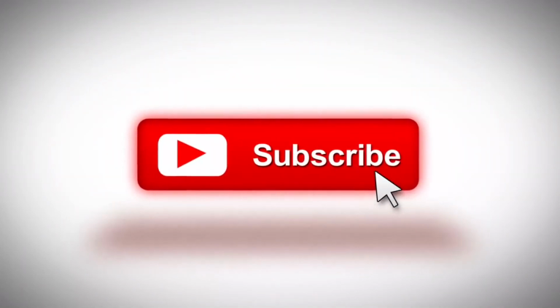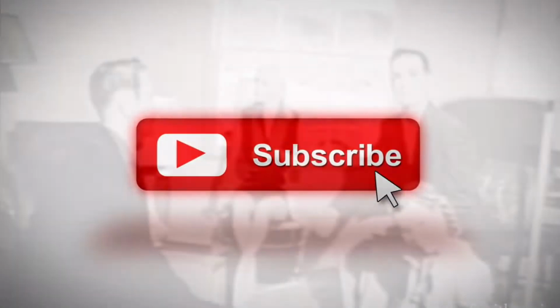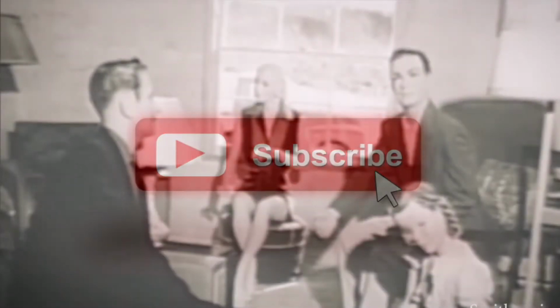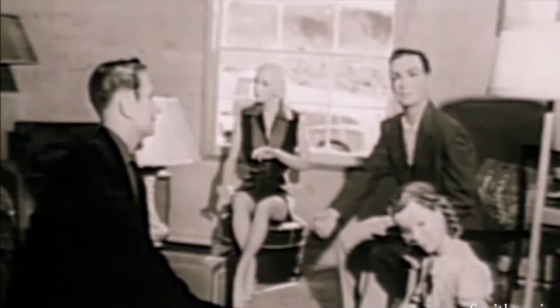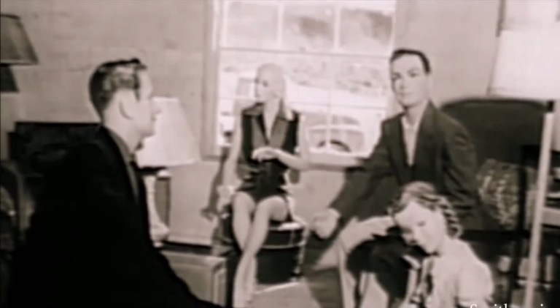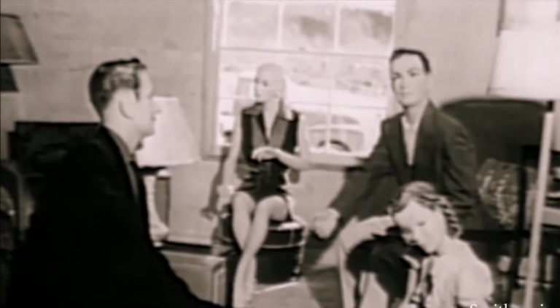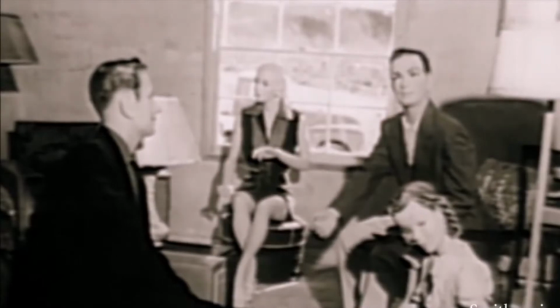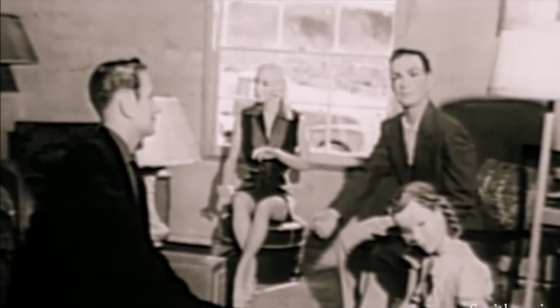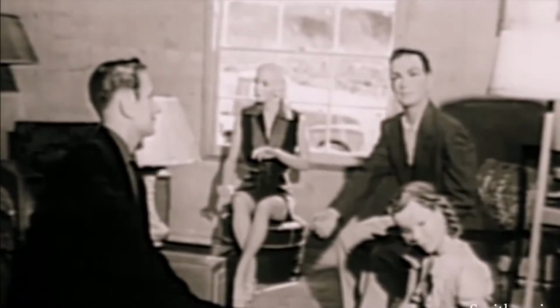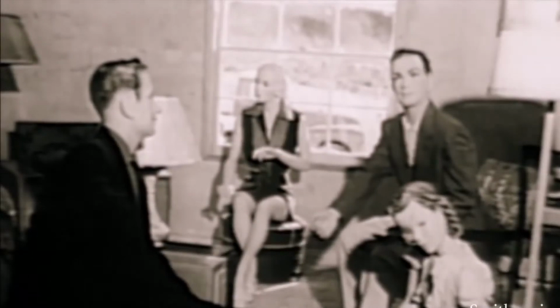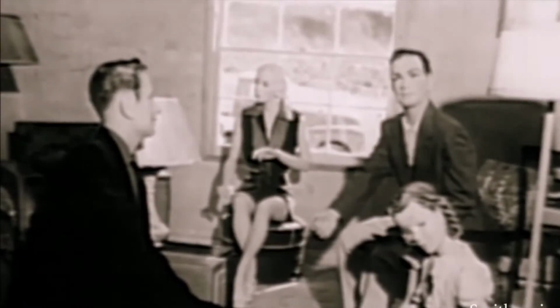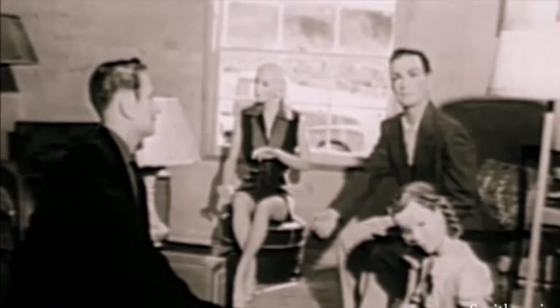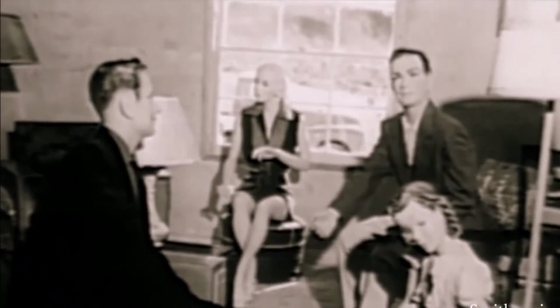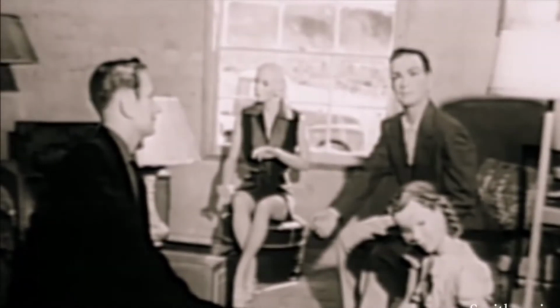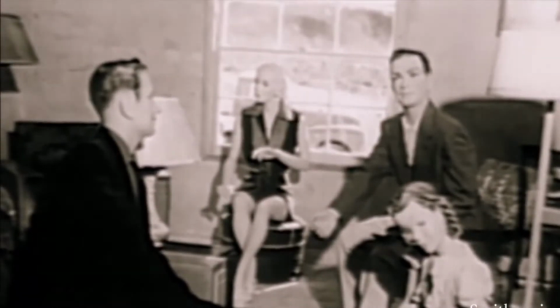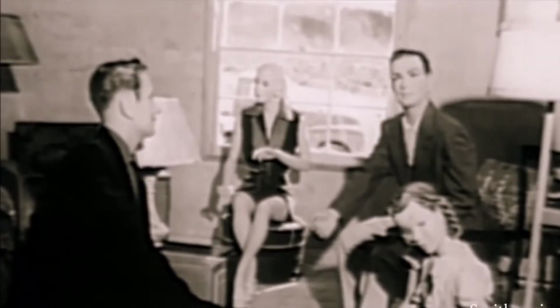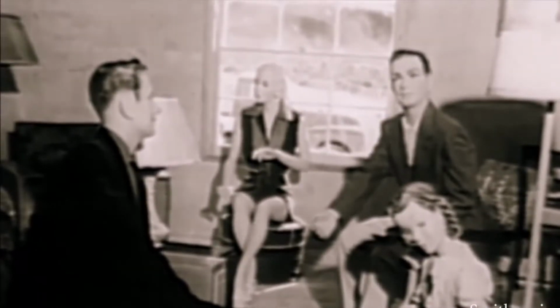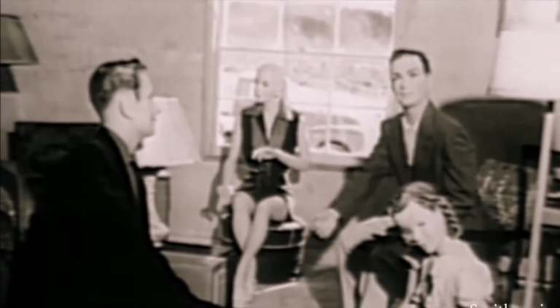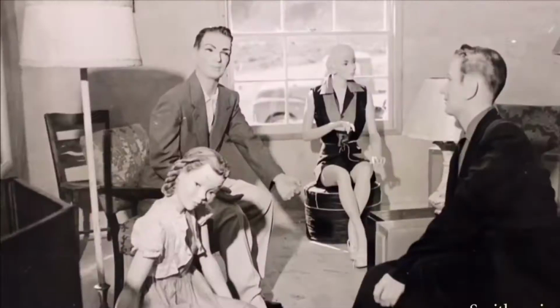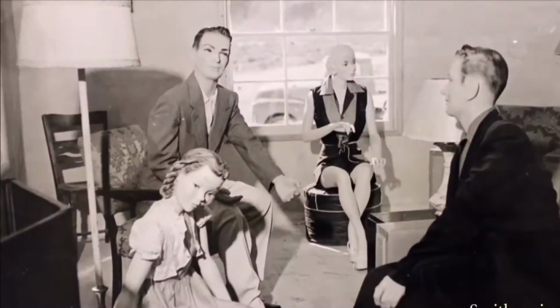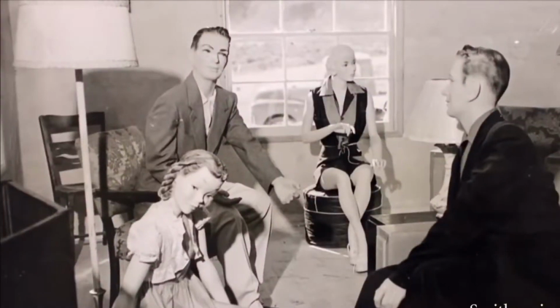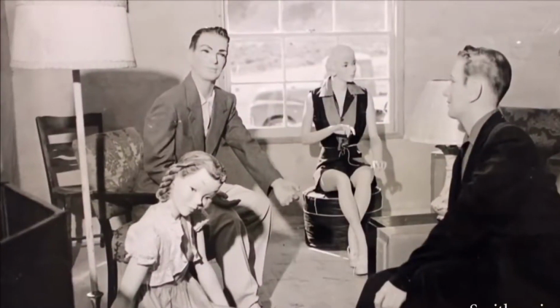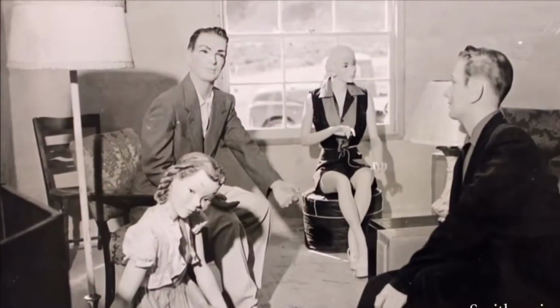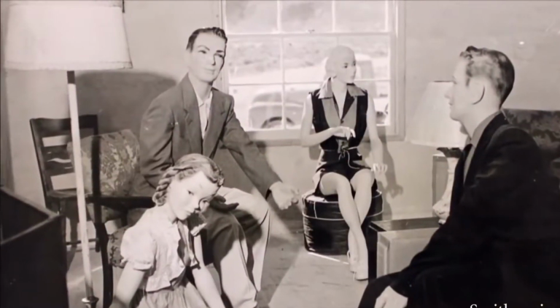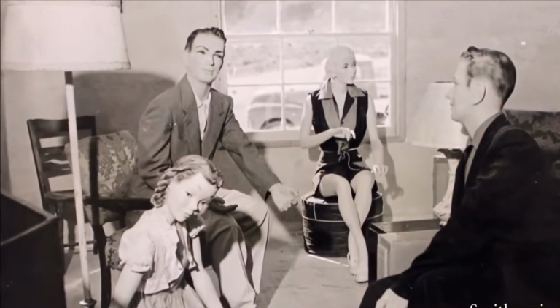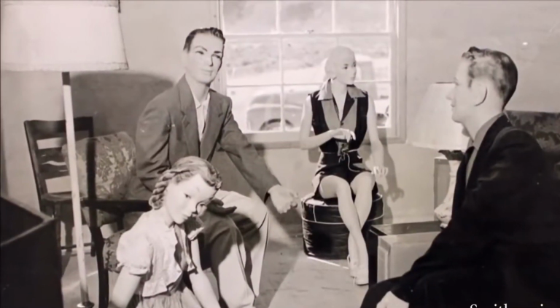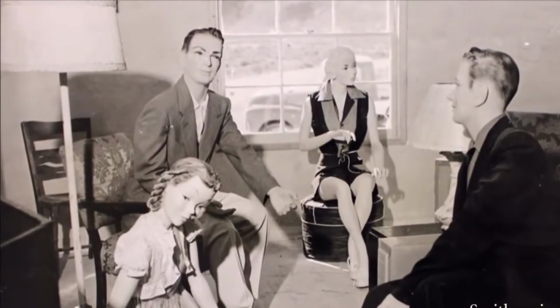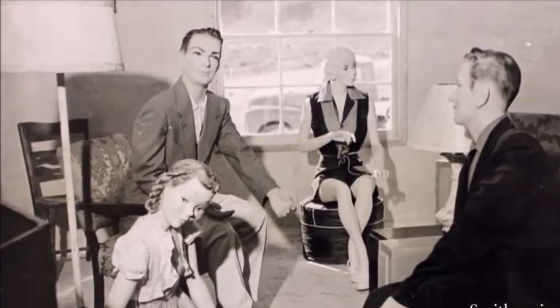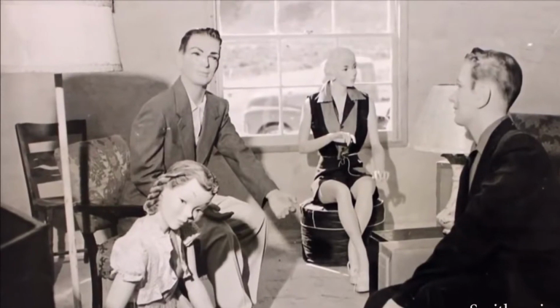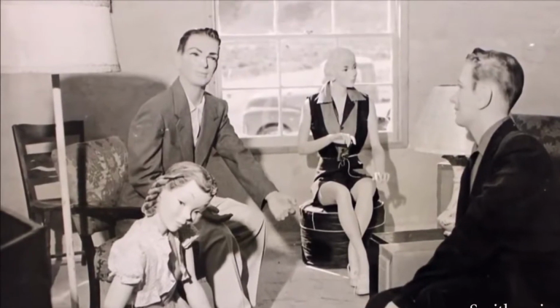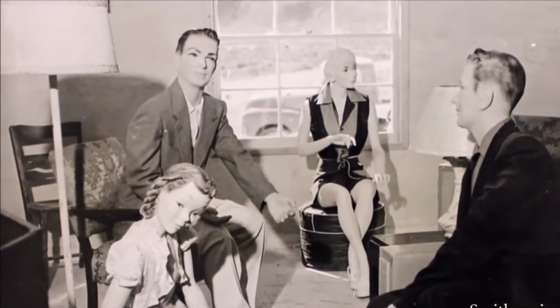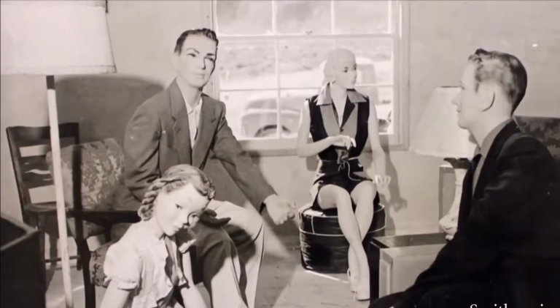Scenes typical of the American family at home — first floor living room, children at play, unaware of approaching disaster.